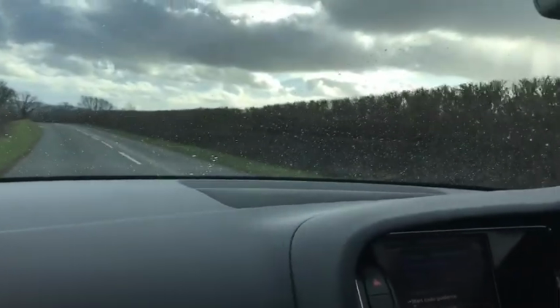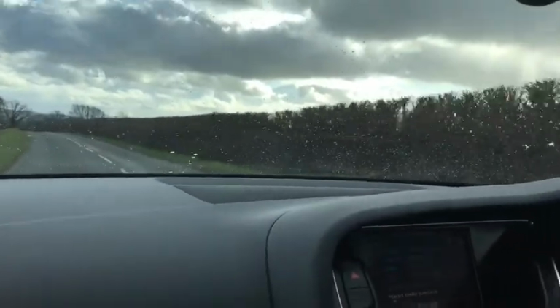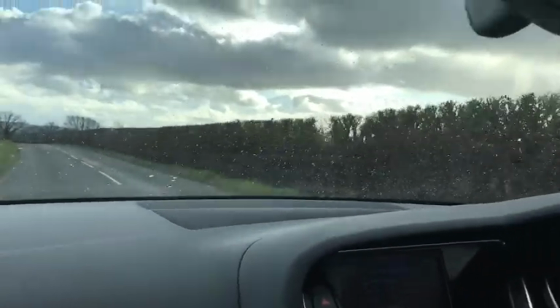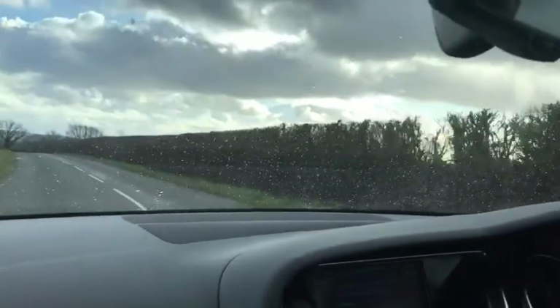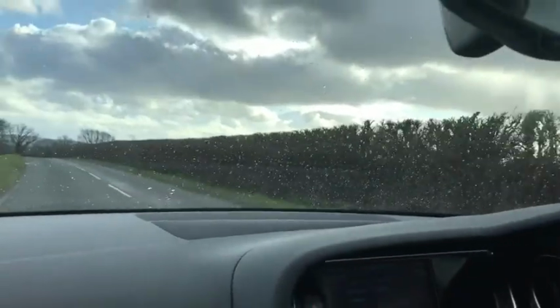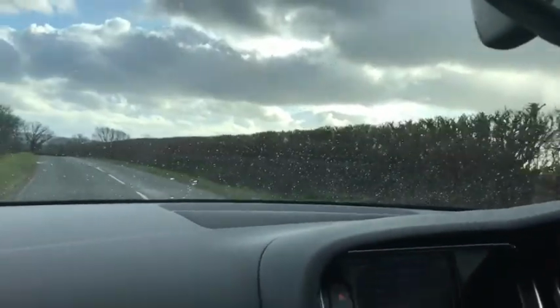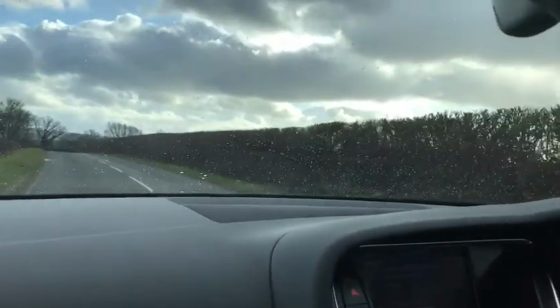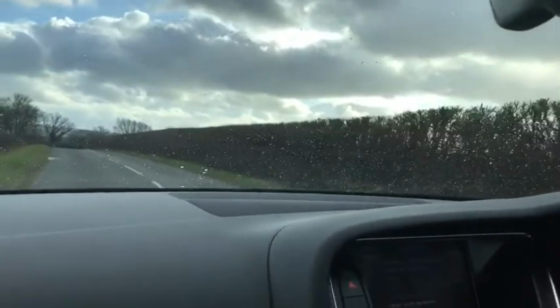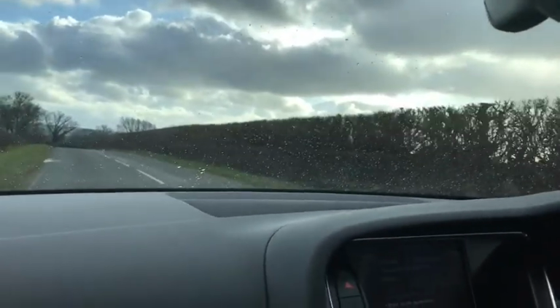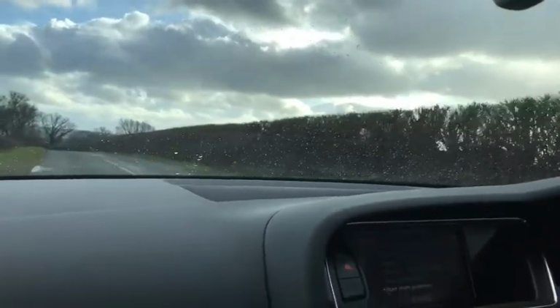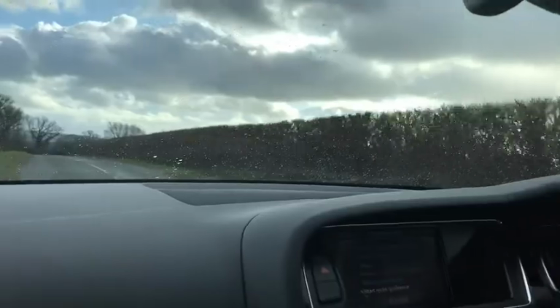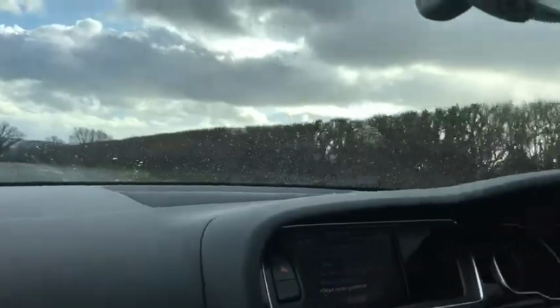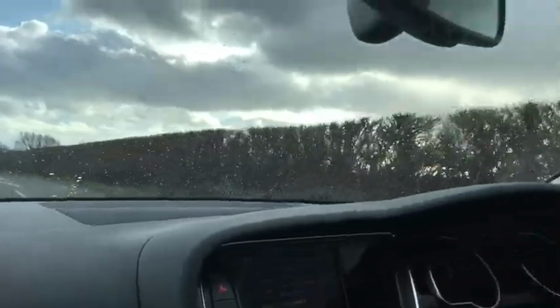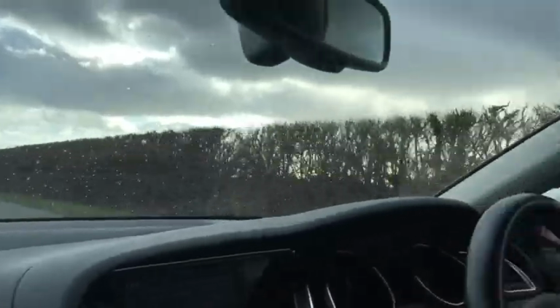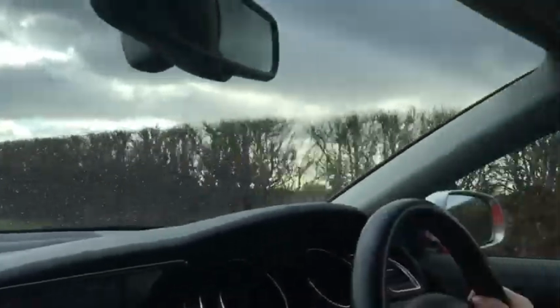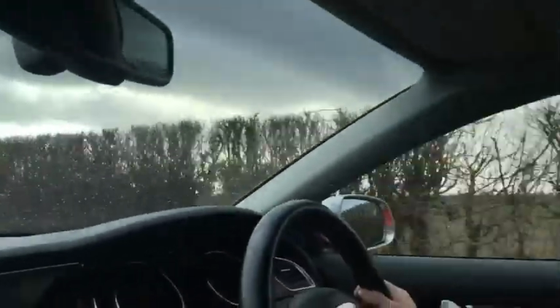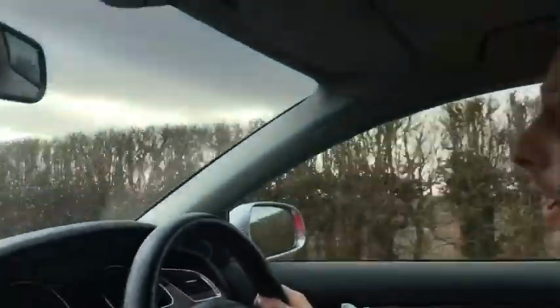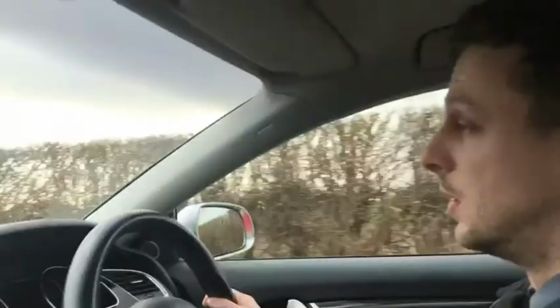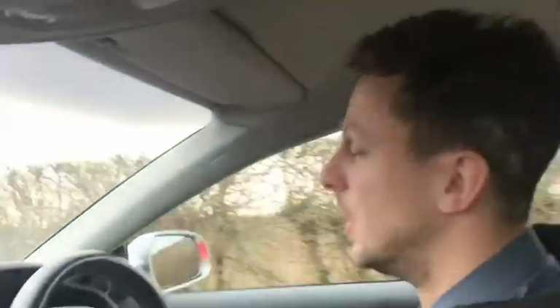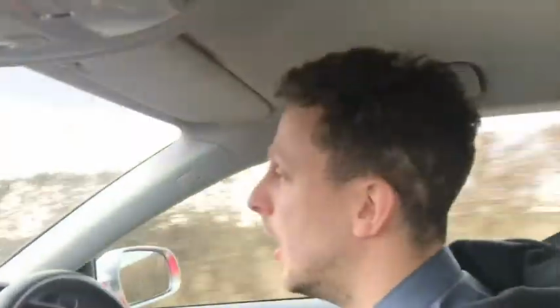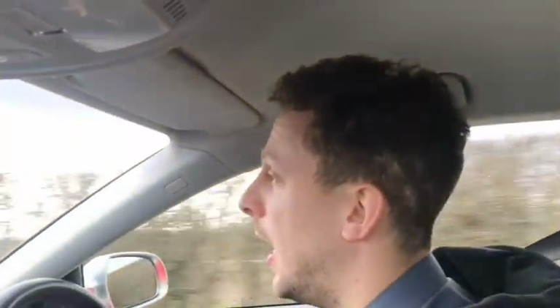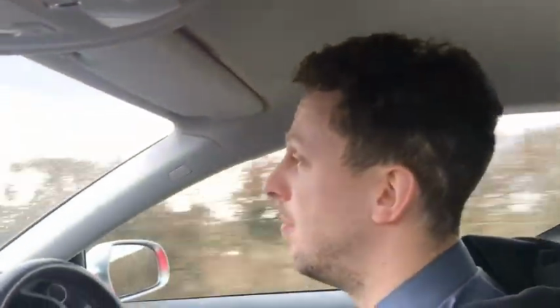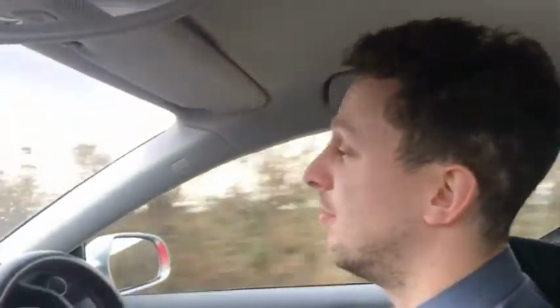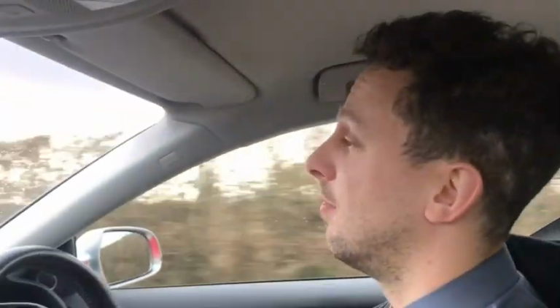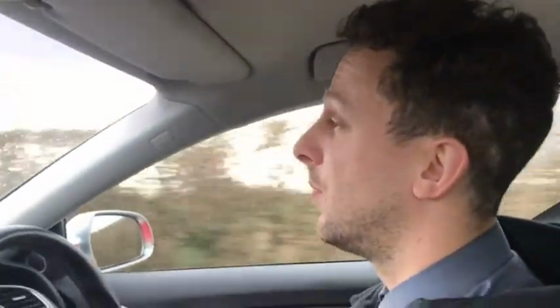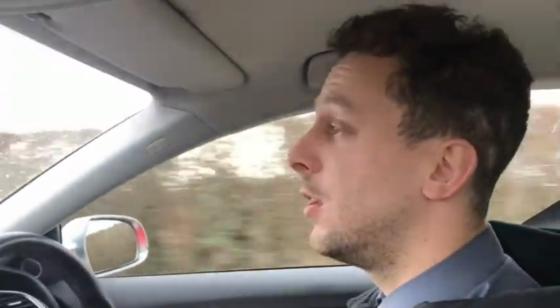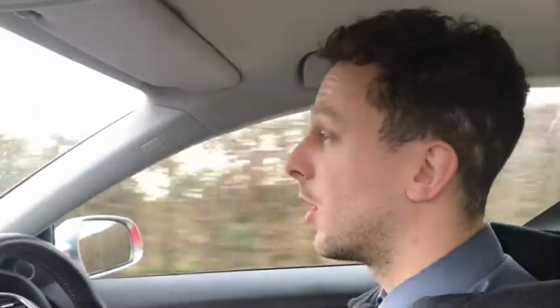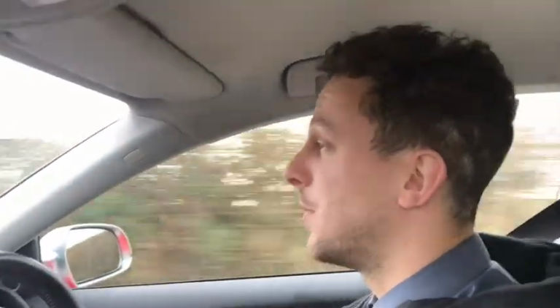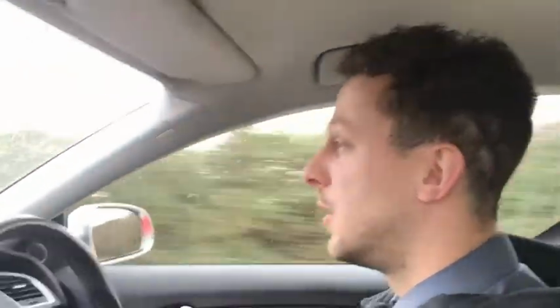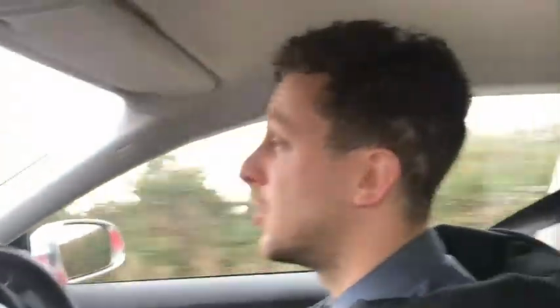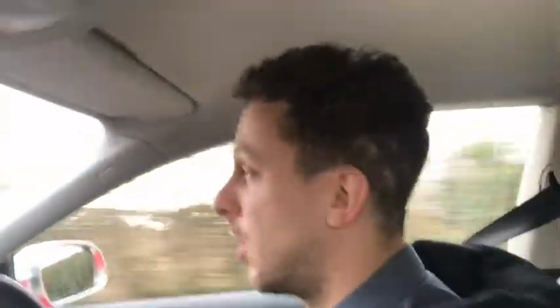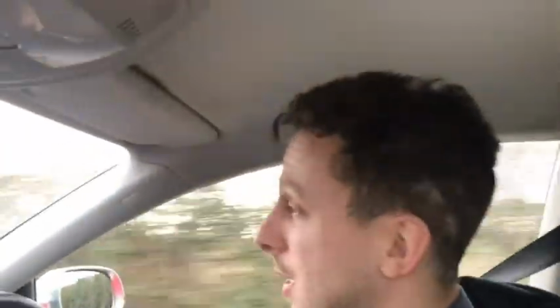Yeah, it's a nice exciting car to drive, holds the road really well. You've got to come down and test drive it.